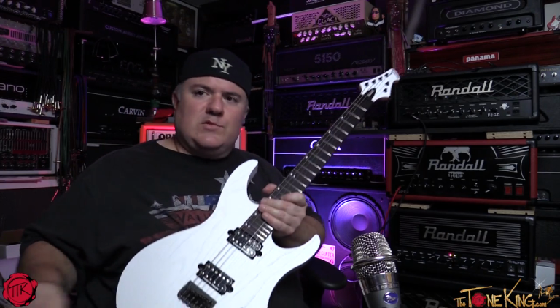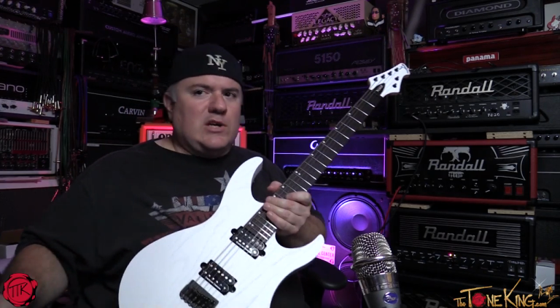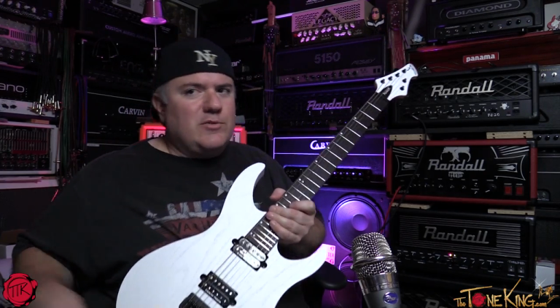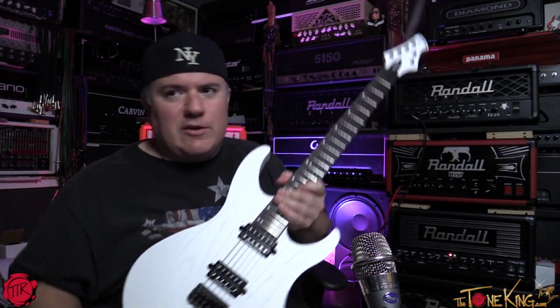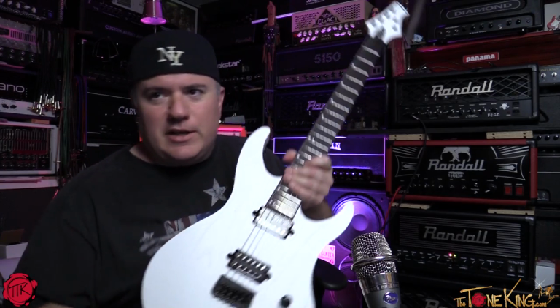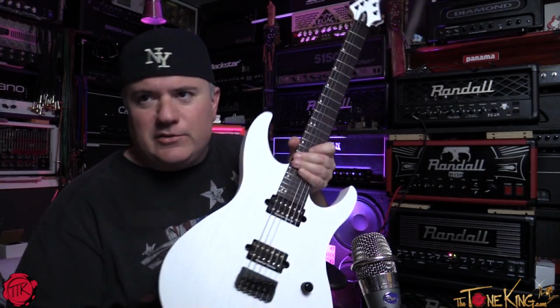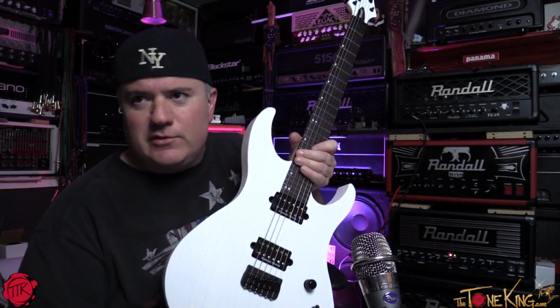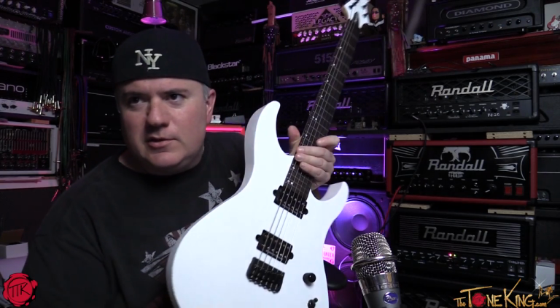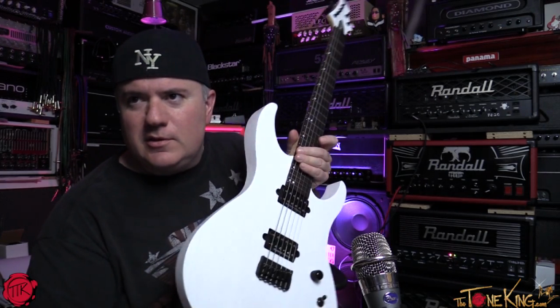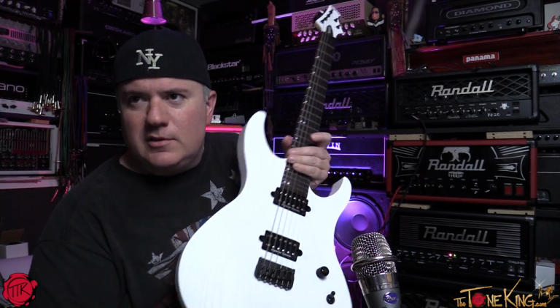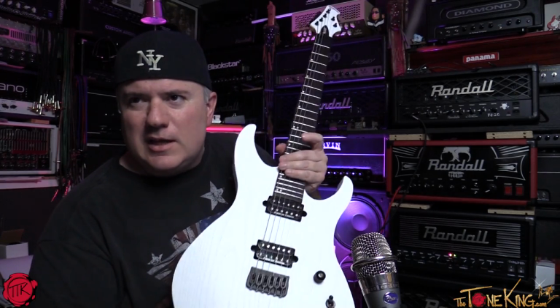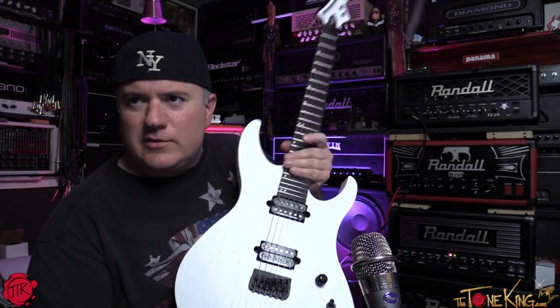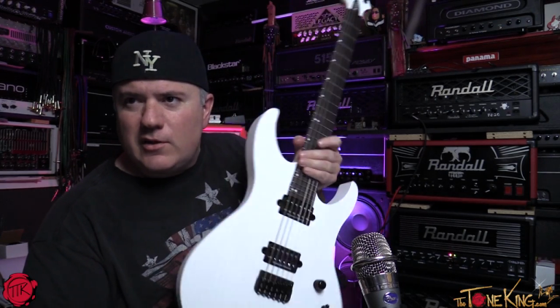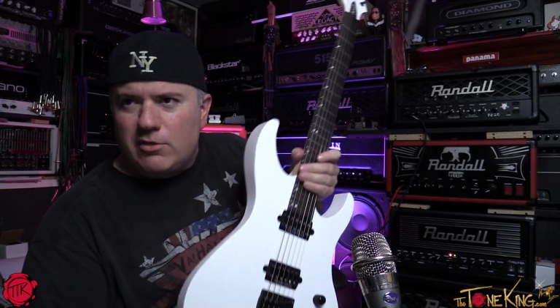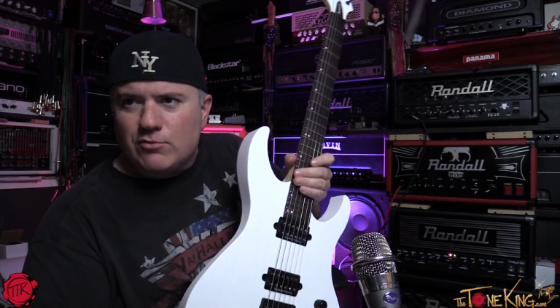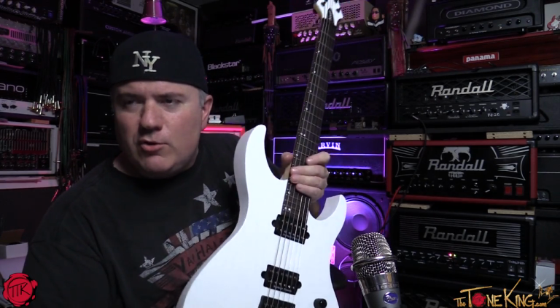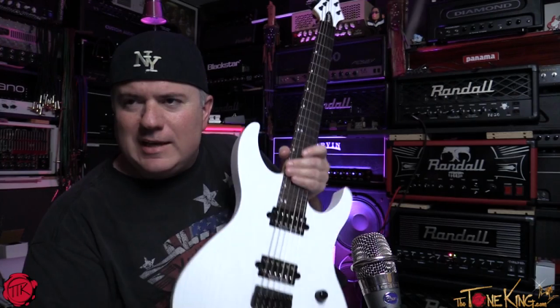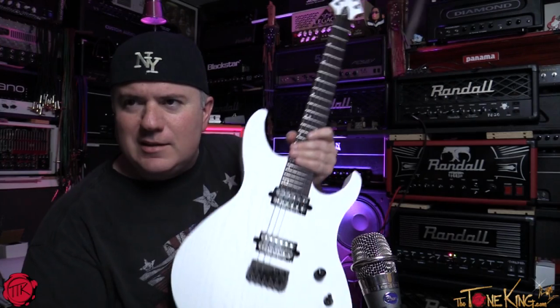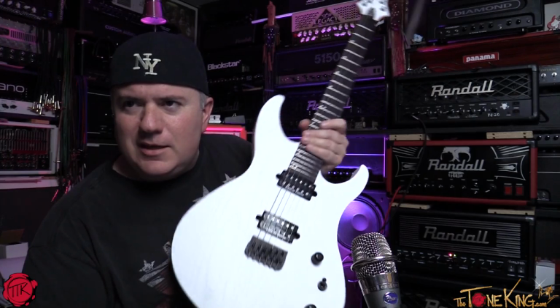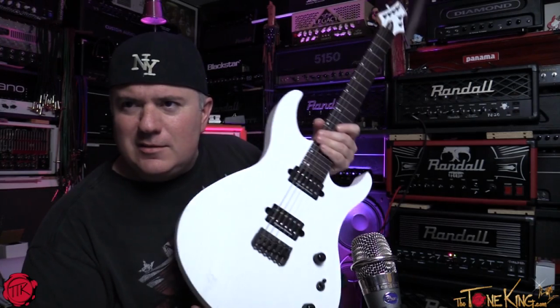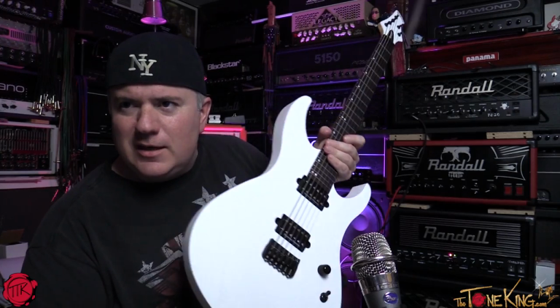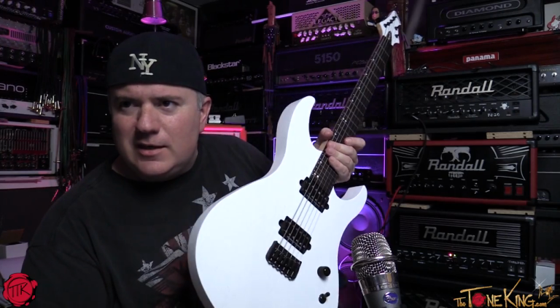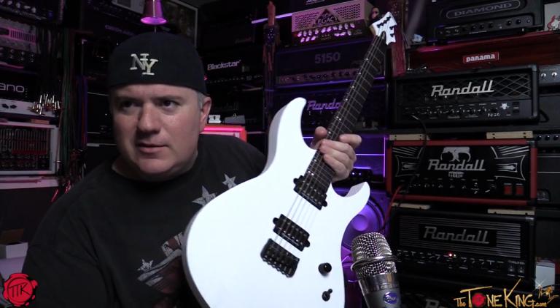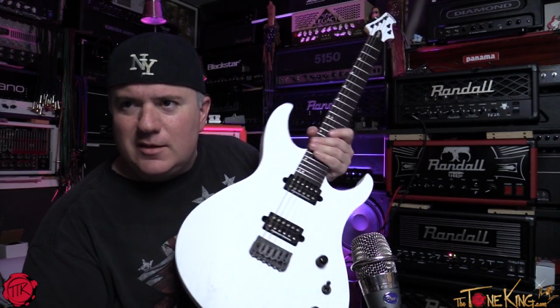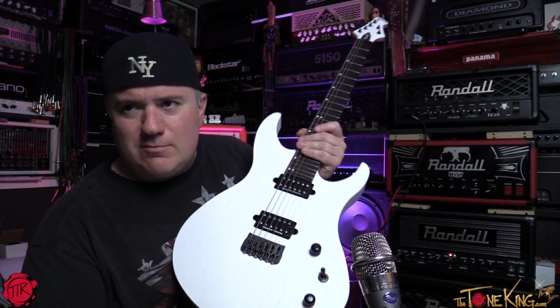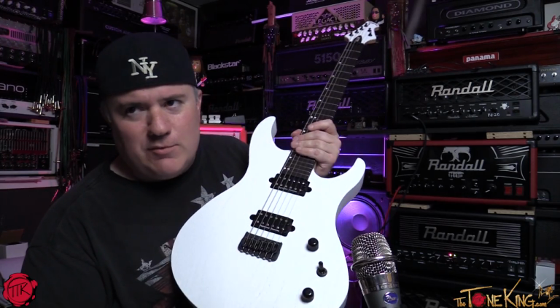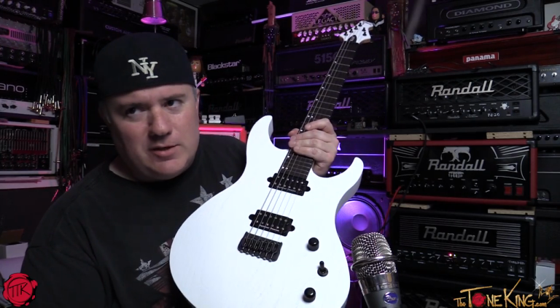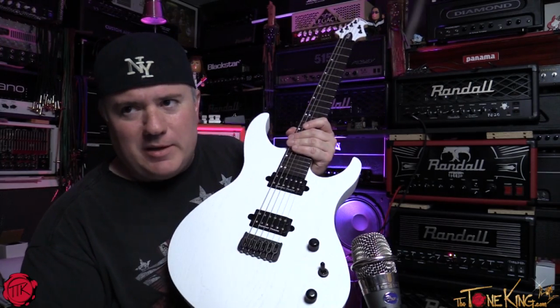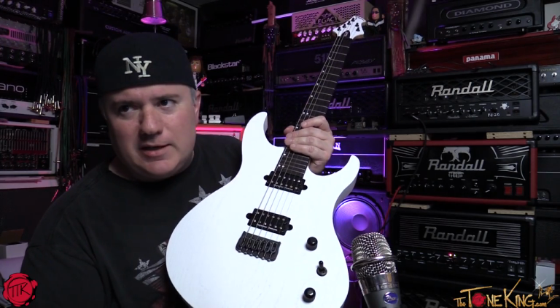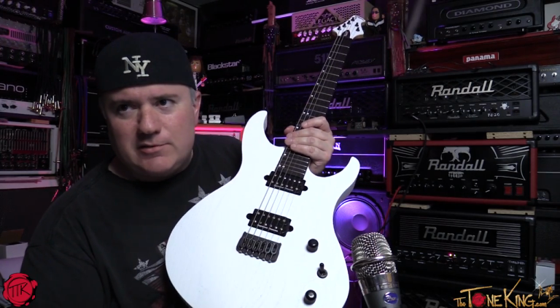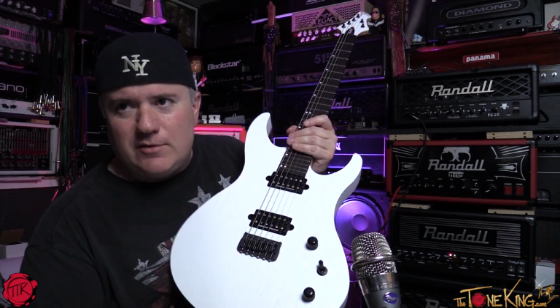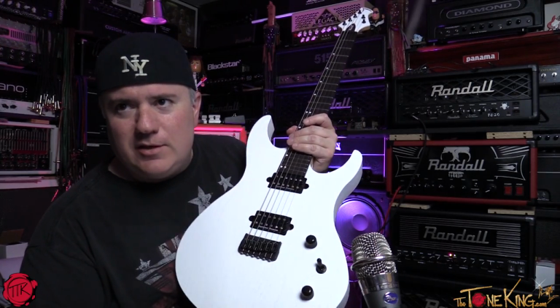So there it is — nice throaty clean and real badass heavy gain.